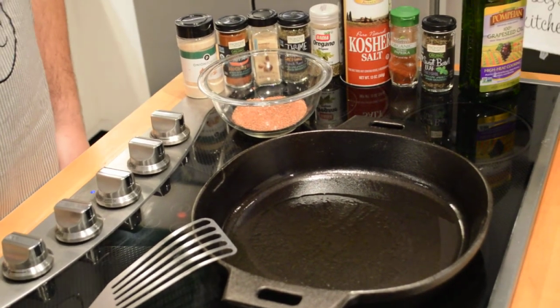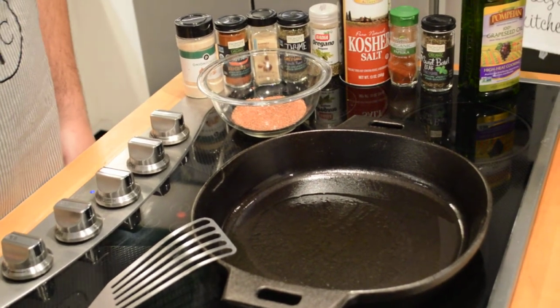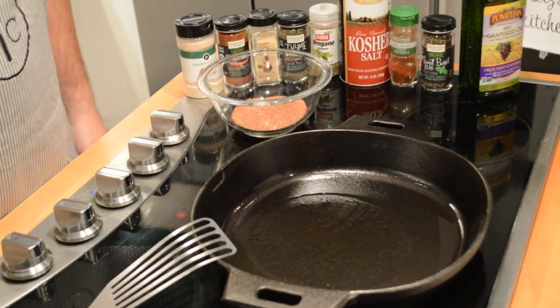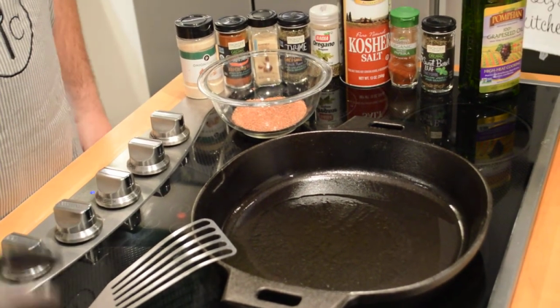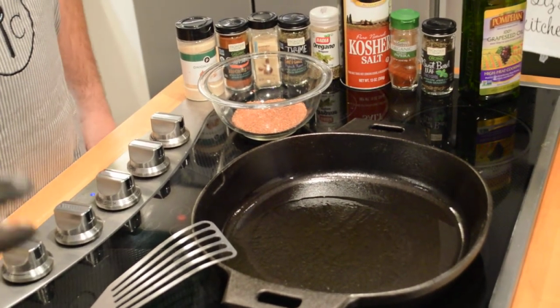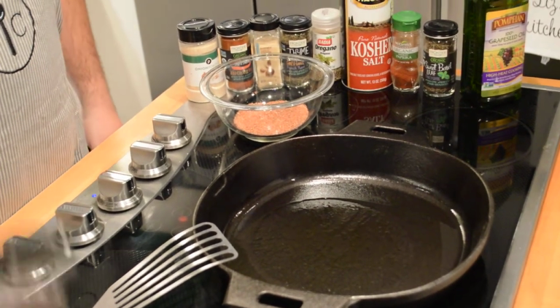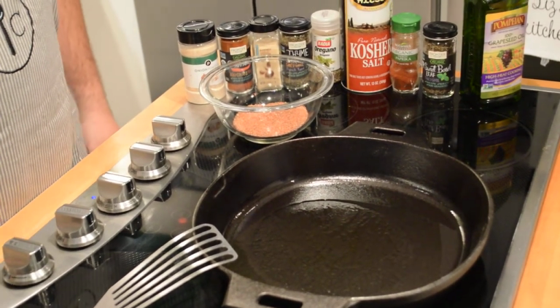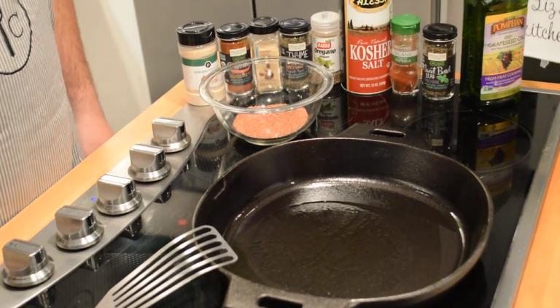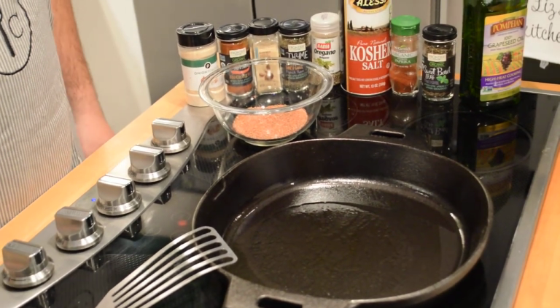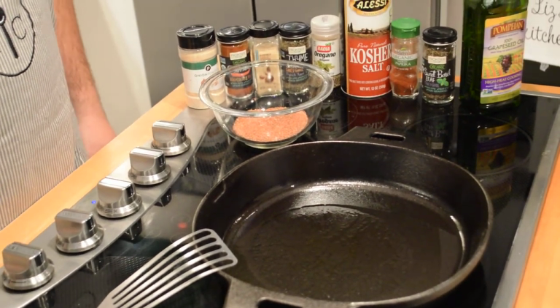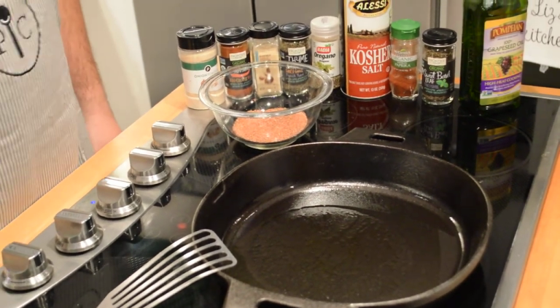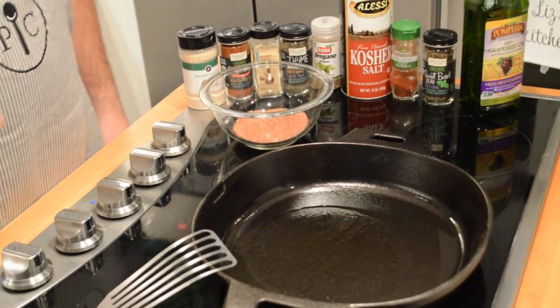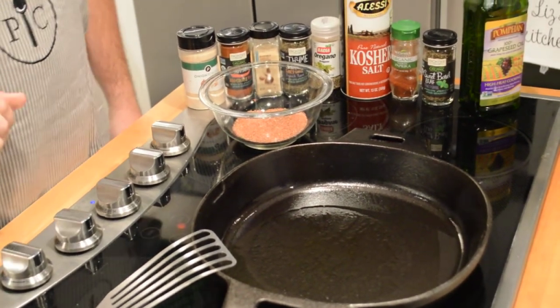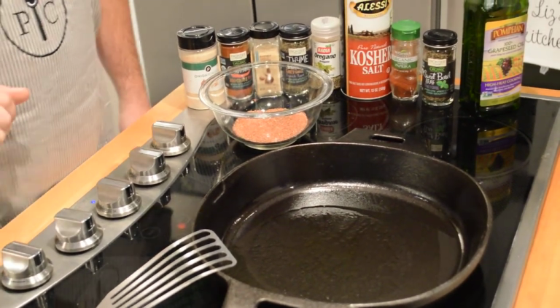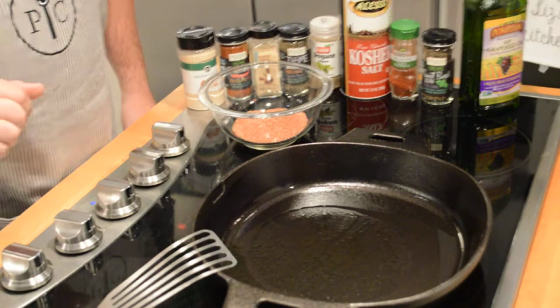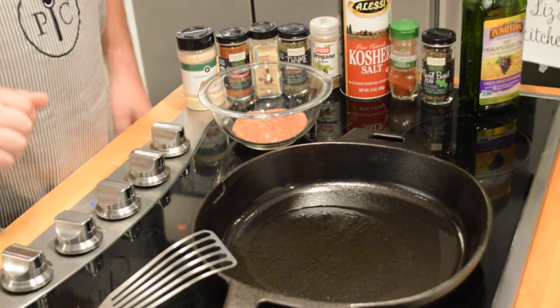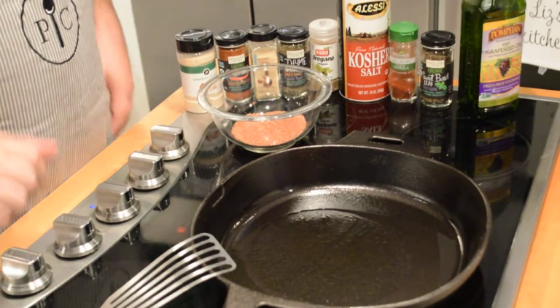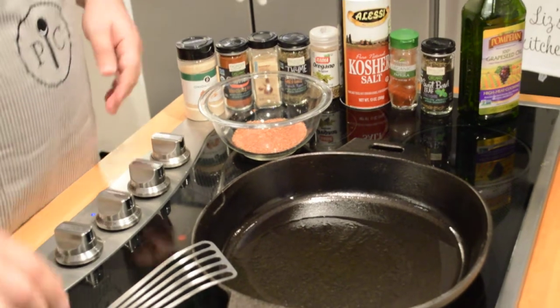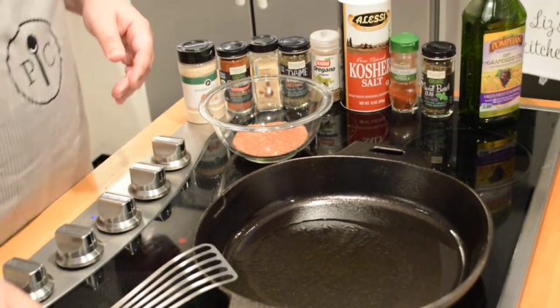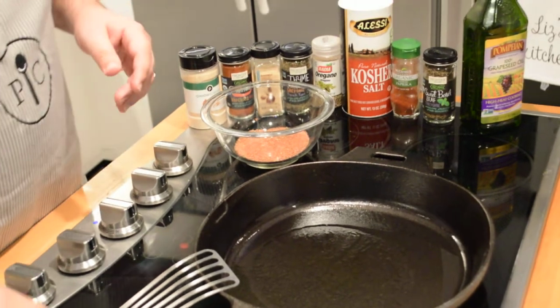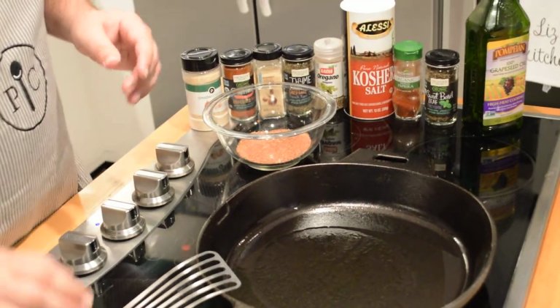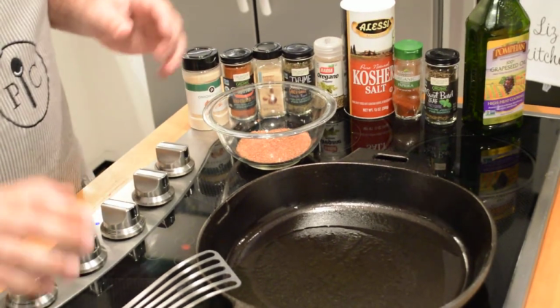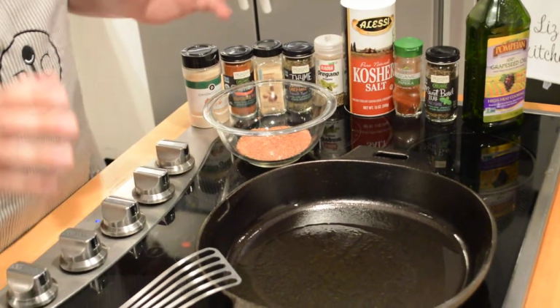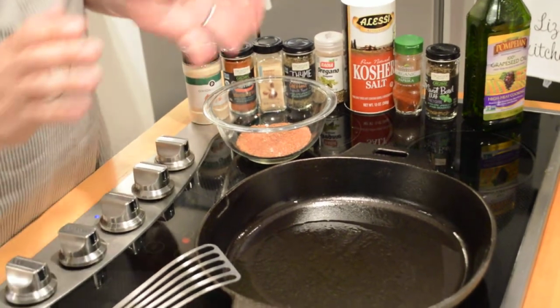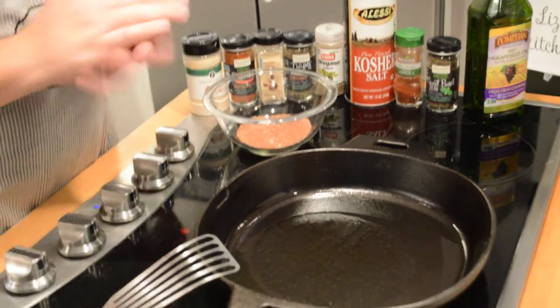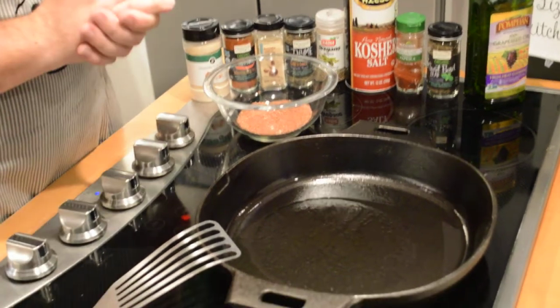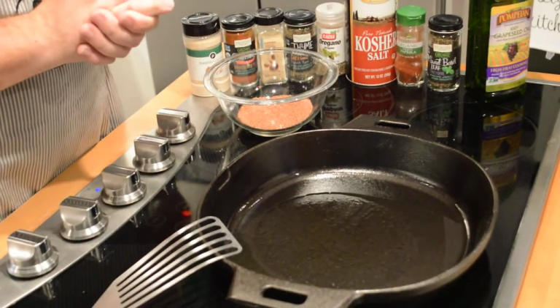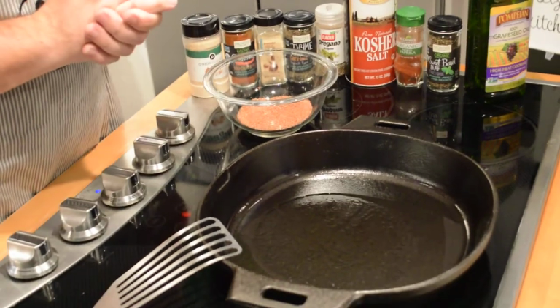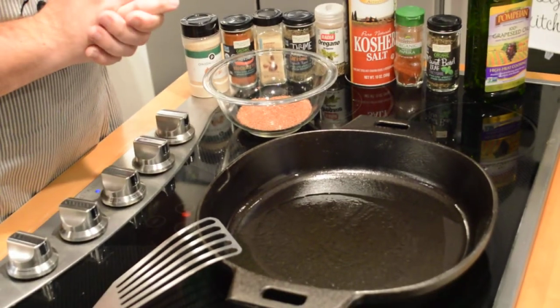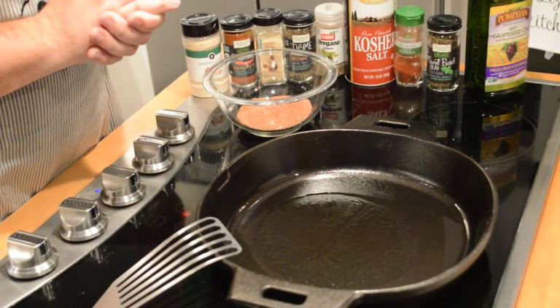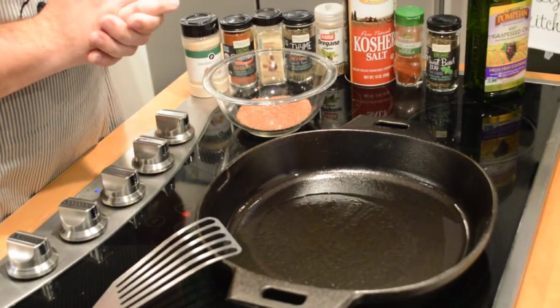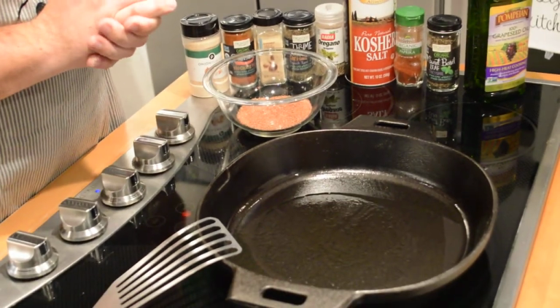Okay, so I'm back for part three of my video, and we're going to be doing some blackened grouper.